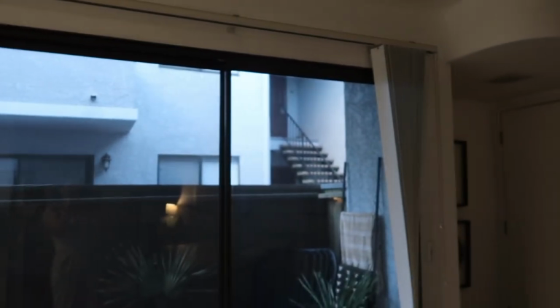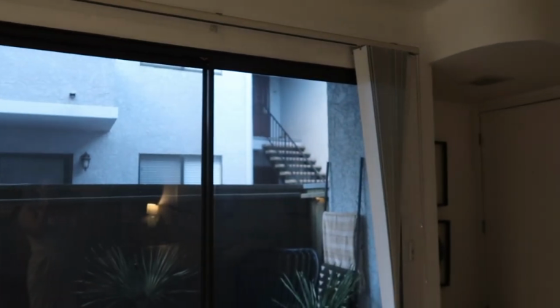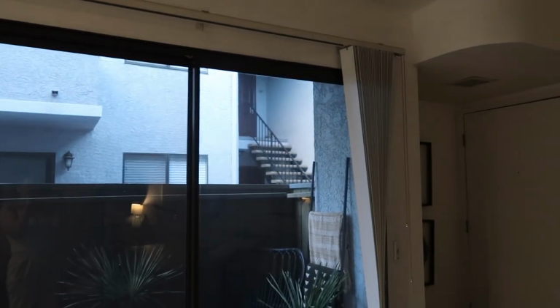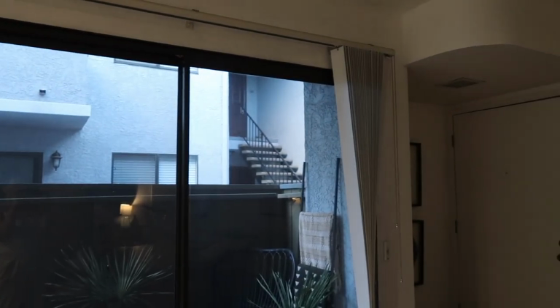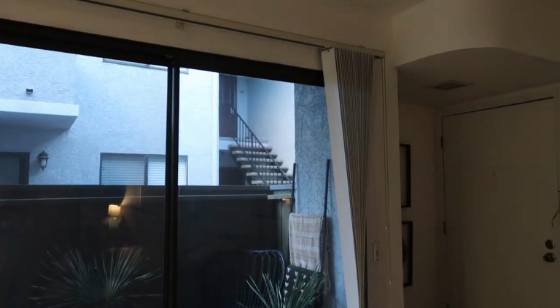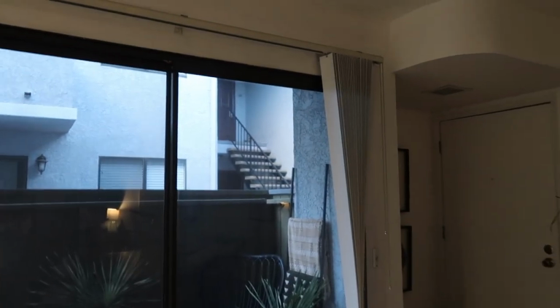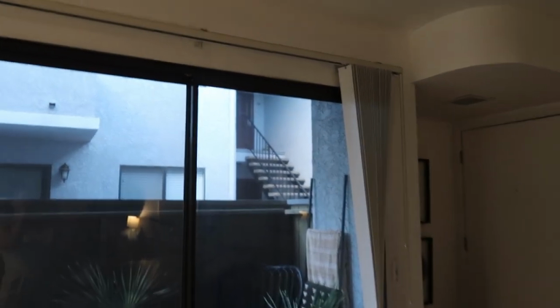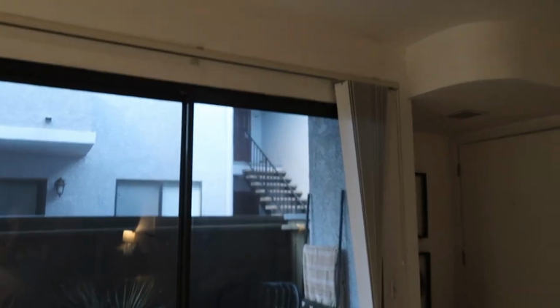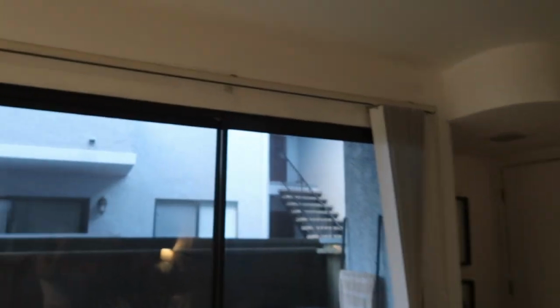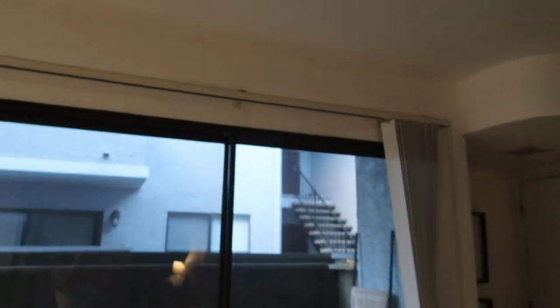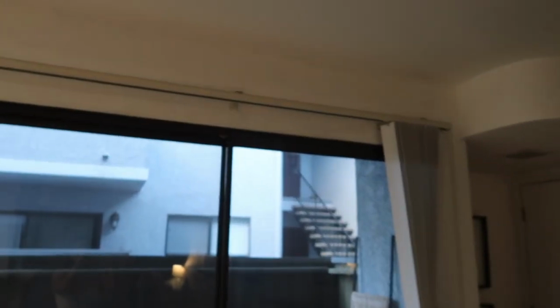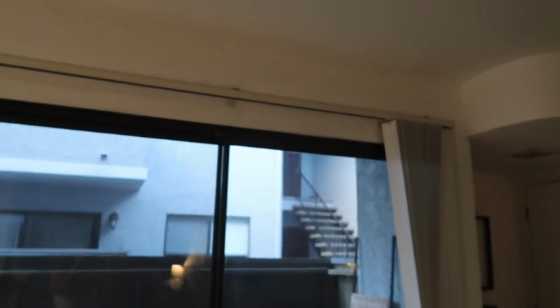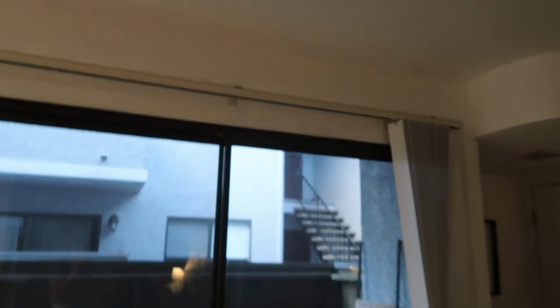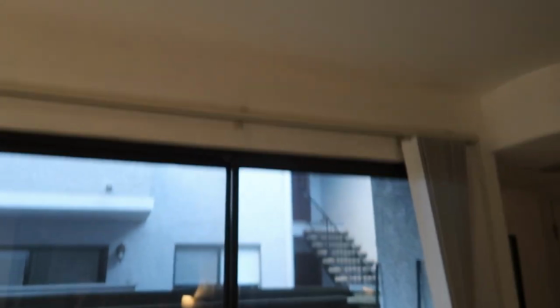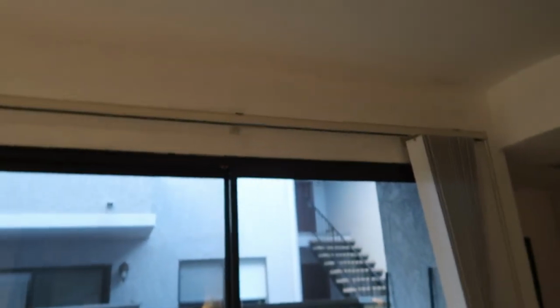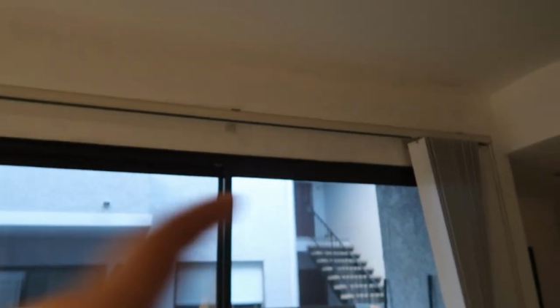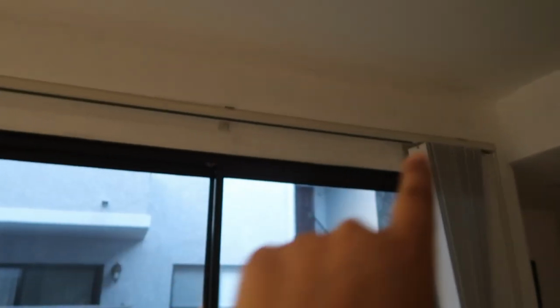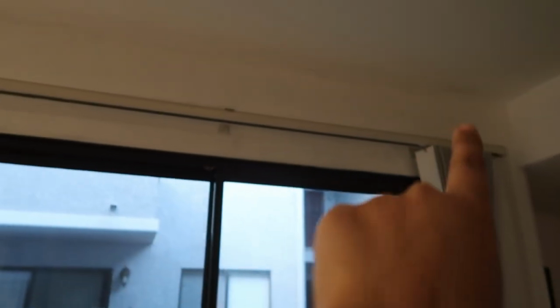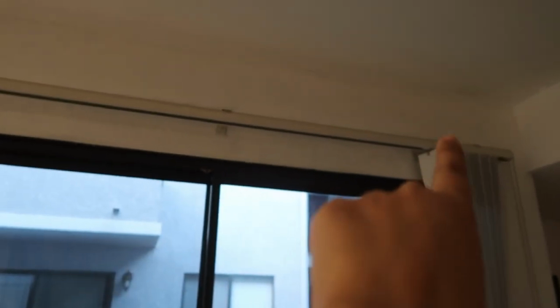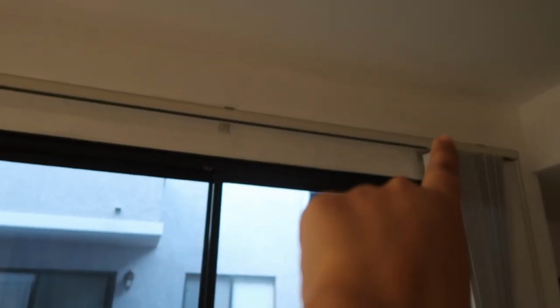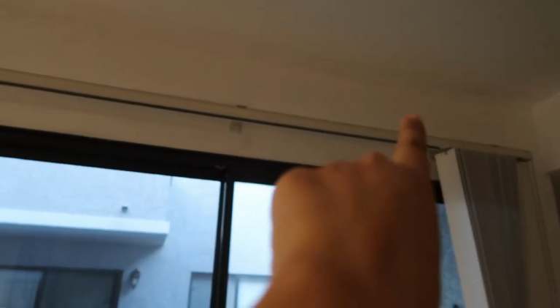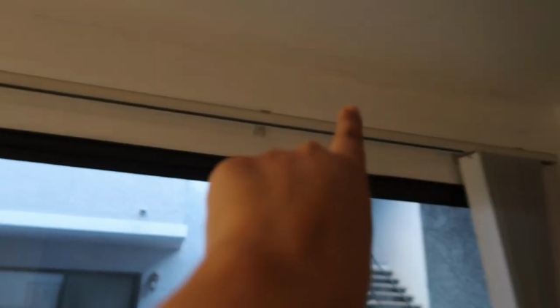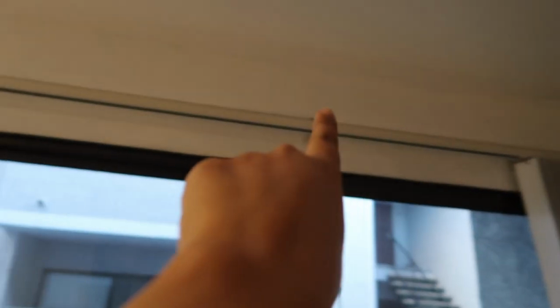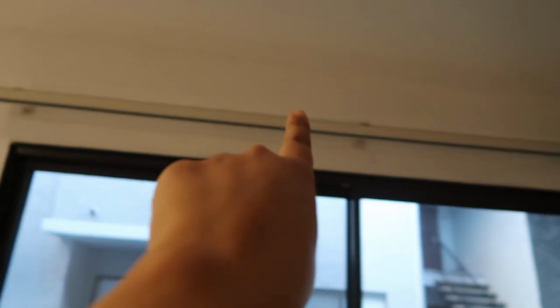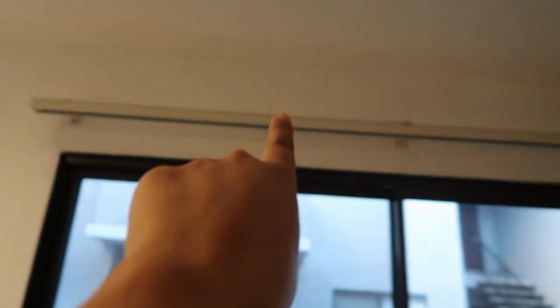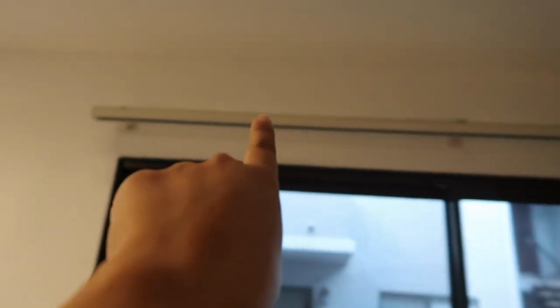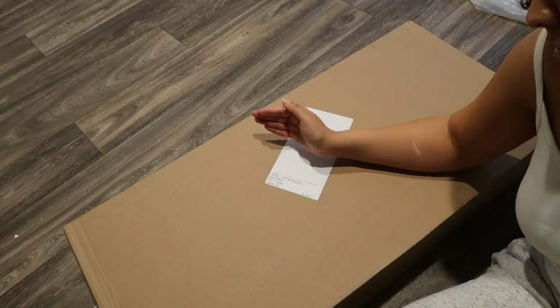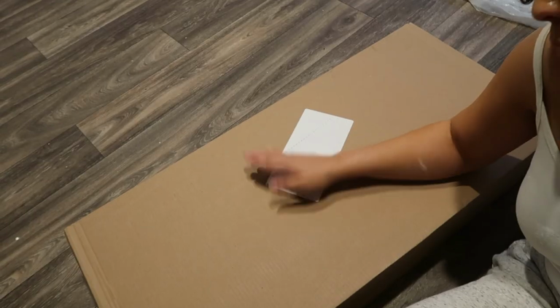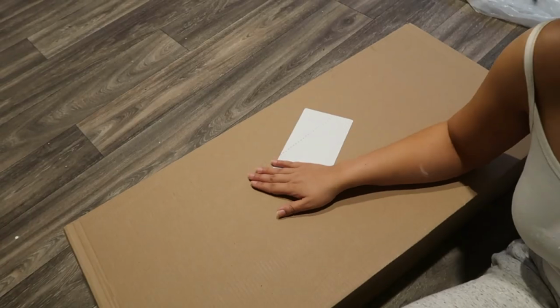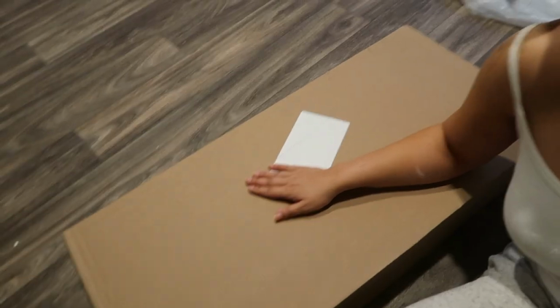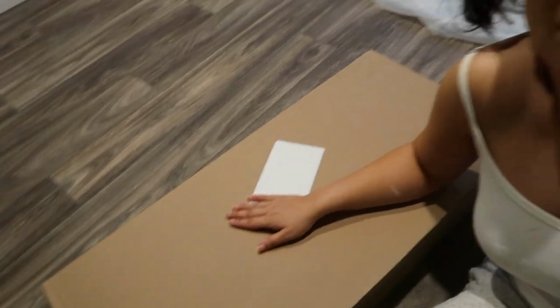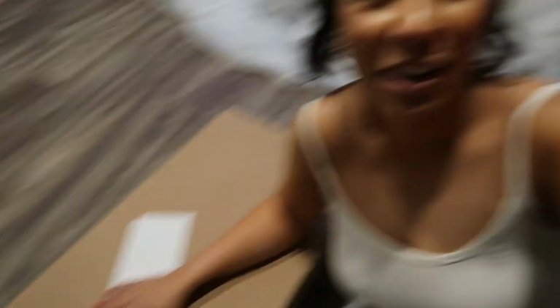Very exciting! I do think I need to do one more layer up here. My address isn't on here, so we're fine.